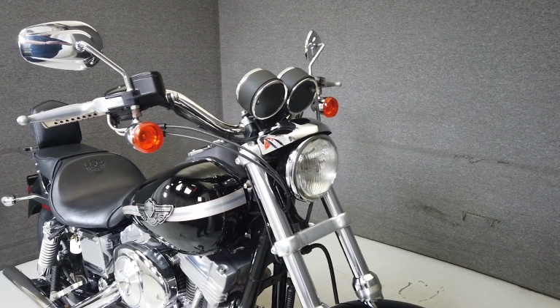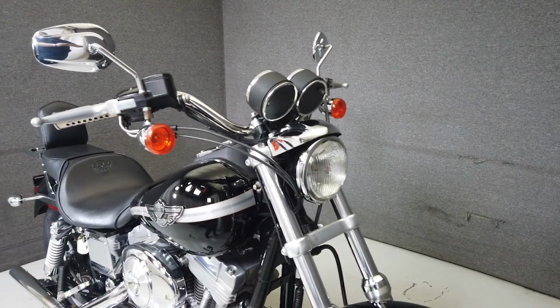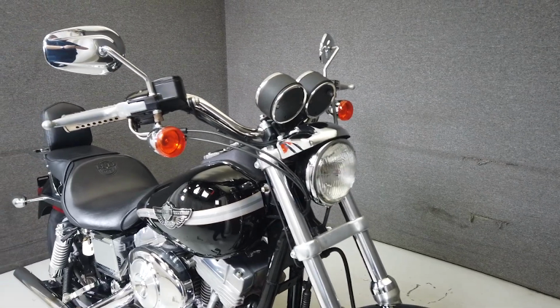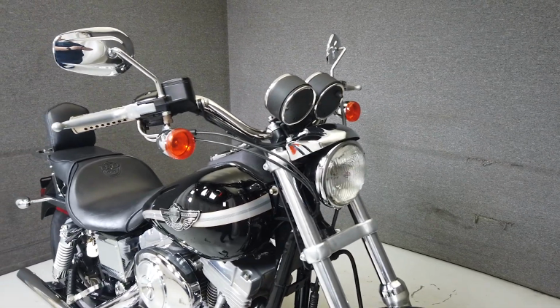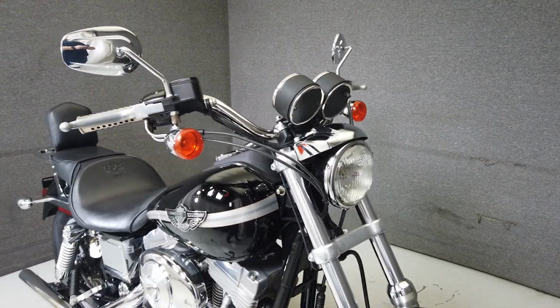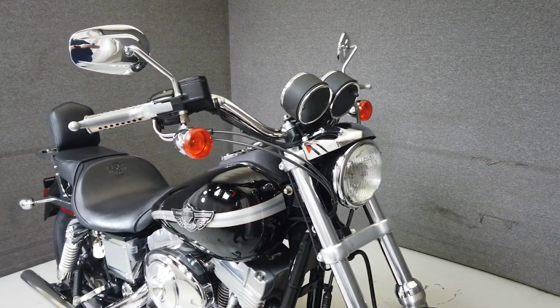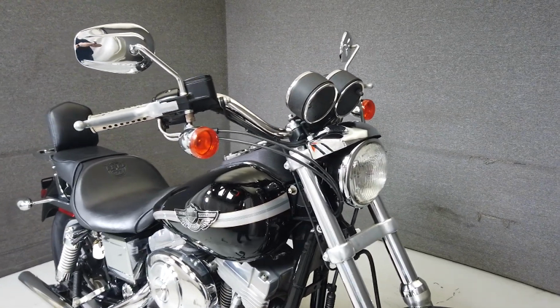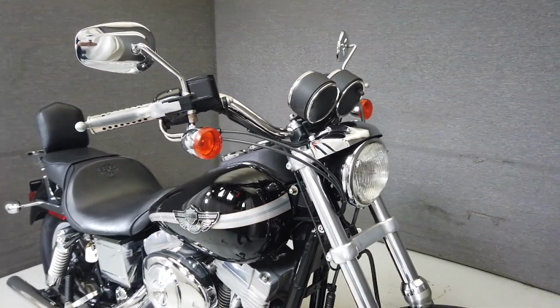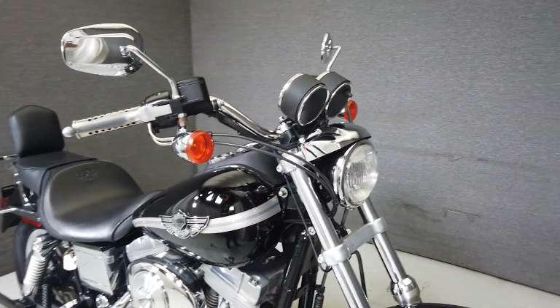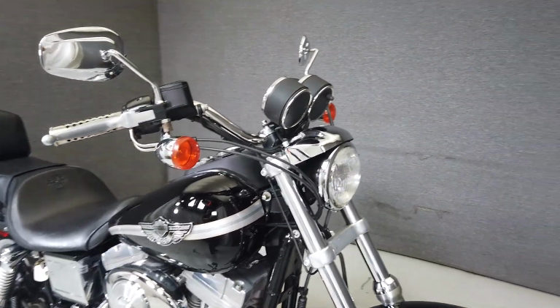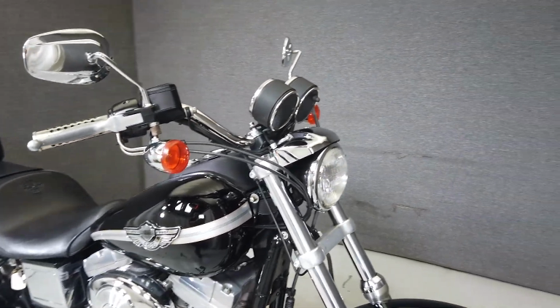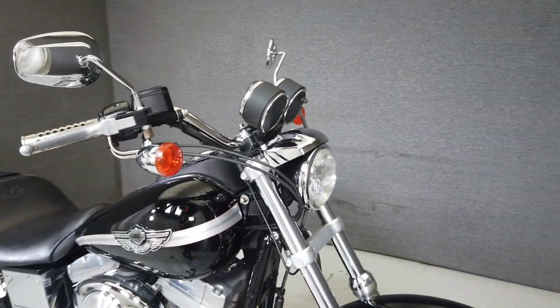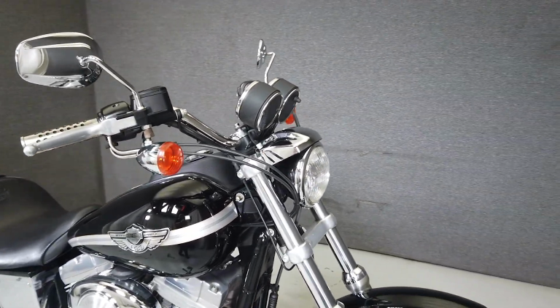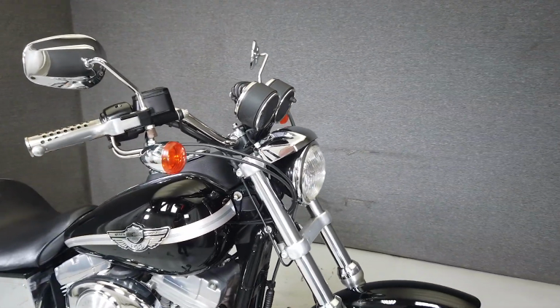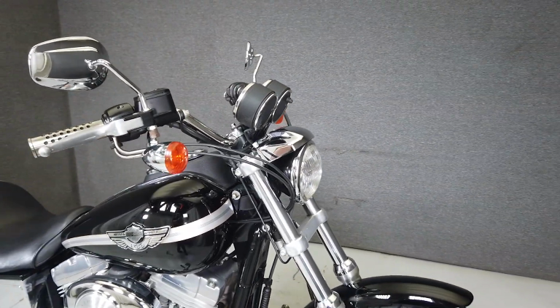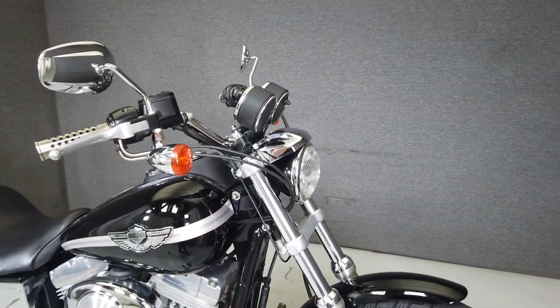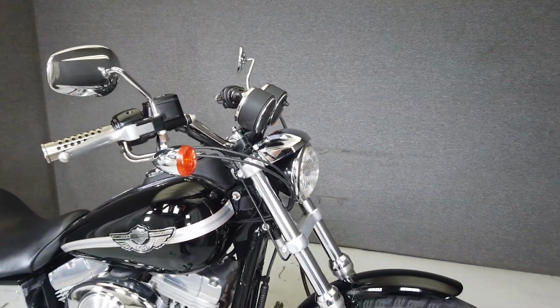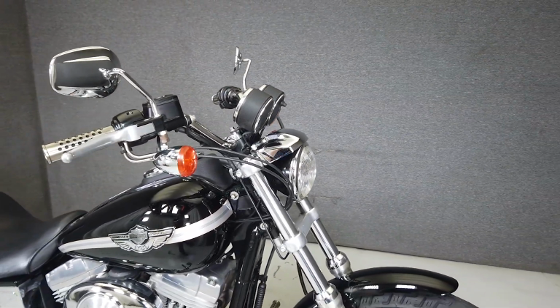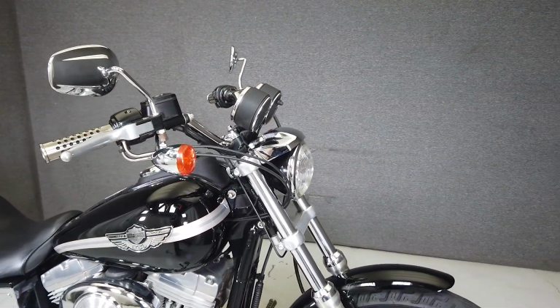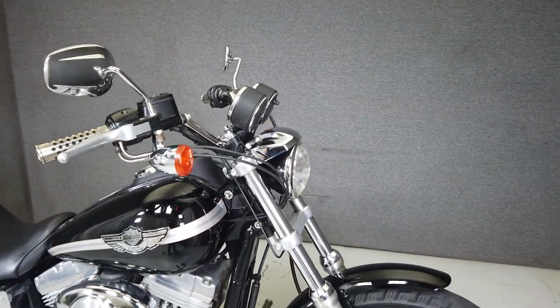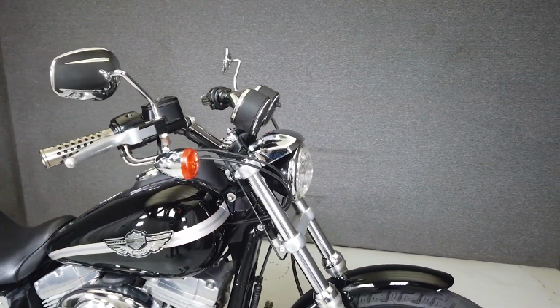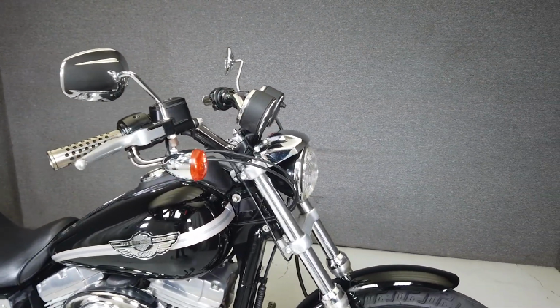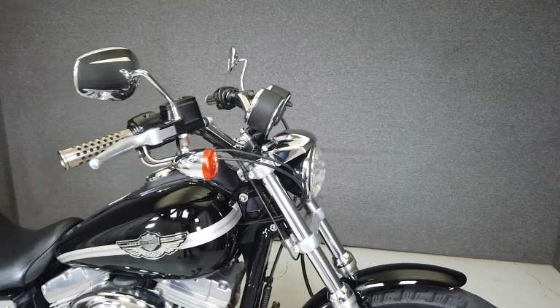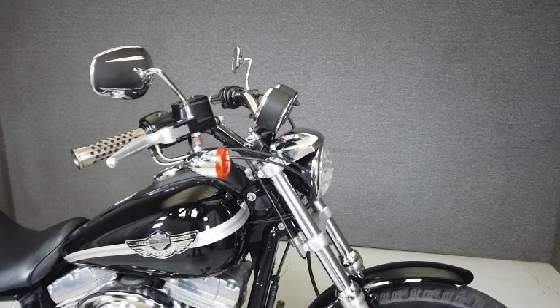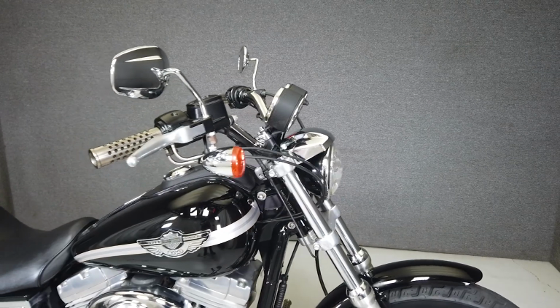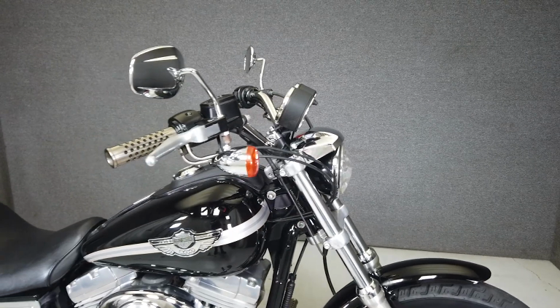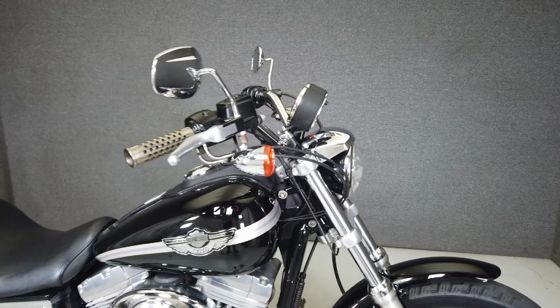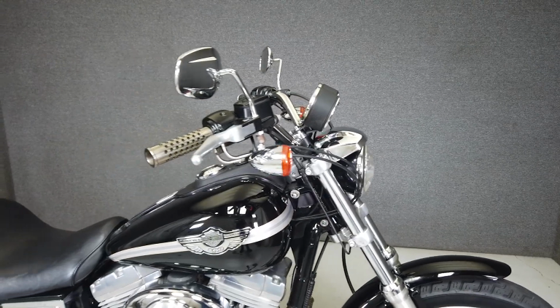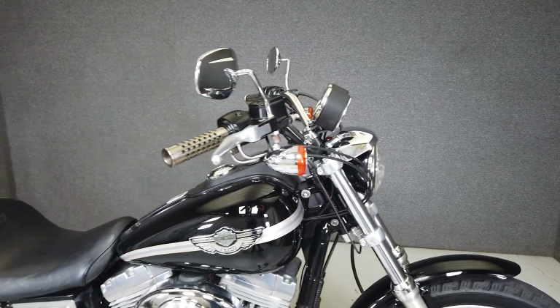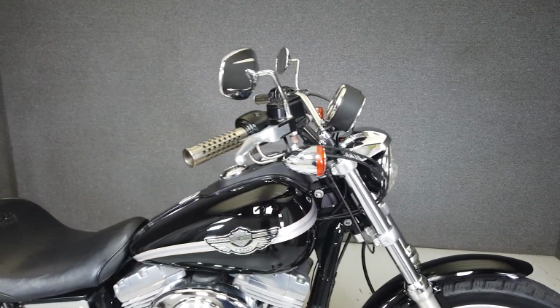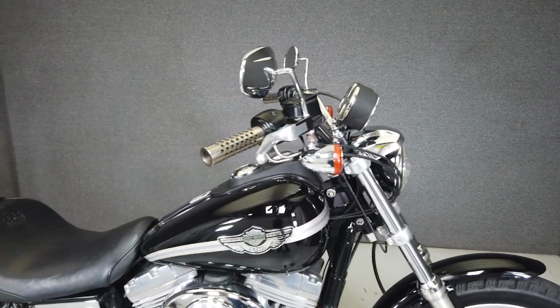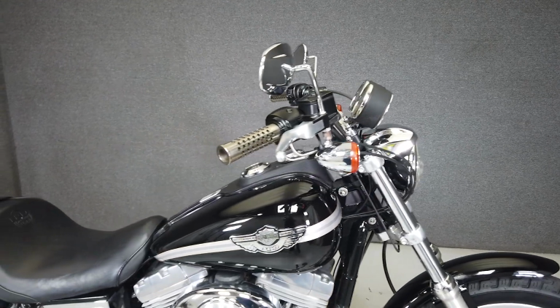It's been upgraded with a Vance and Hines exhaust, an open-air intake, aftermarket grips, forward controls, a foot brake pedal, backrest, and a lug rack.